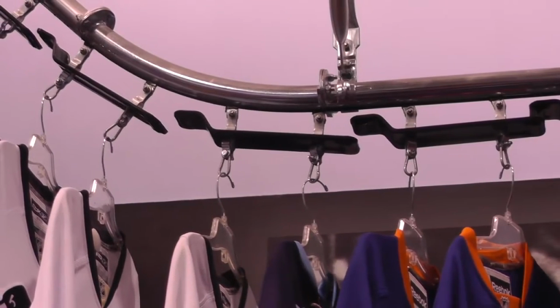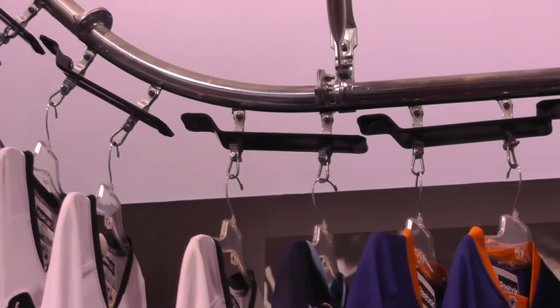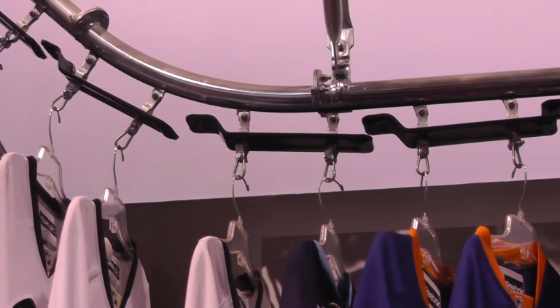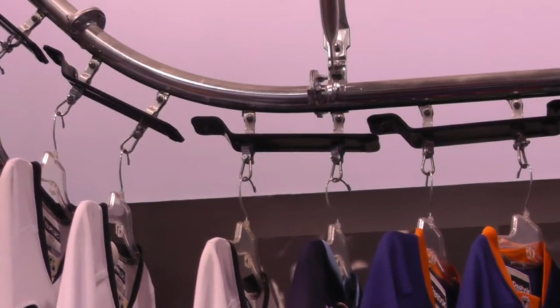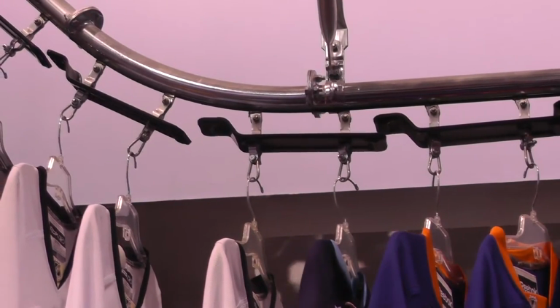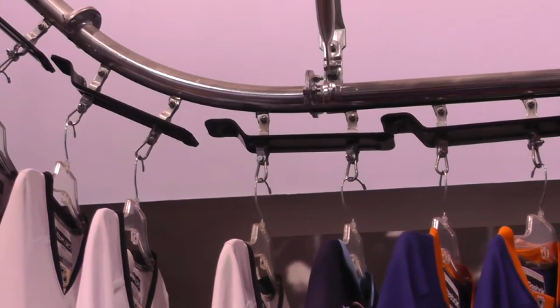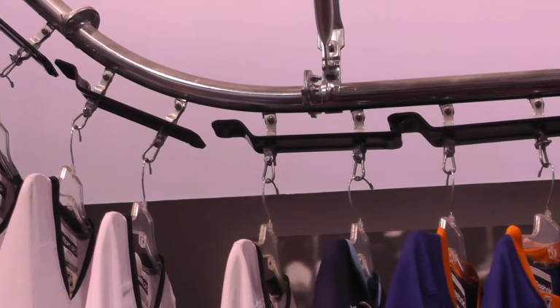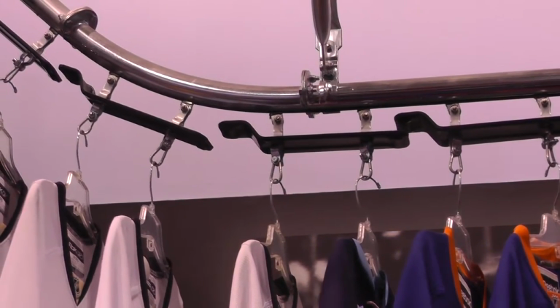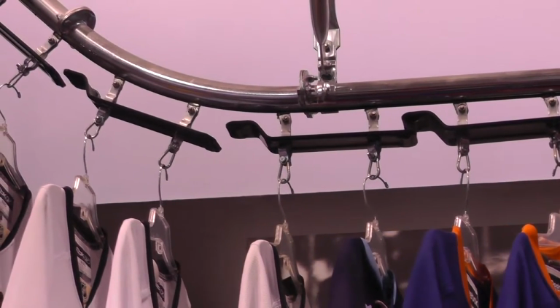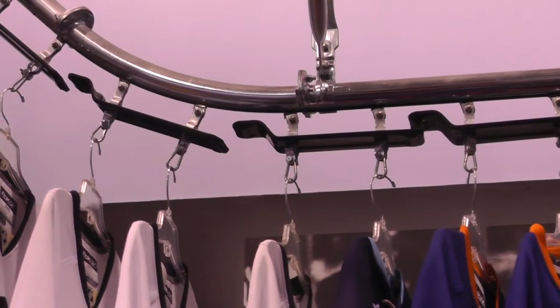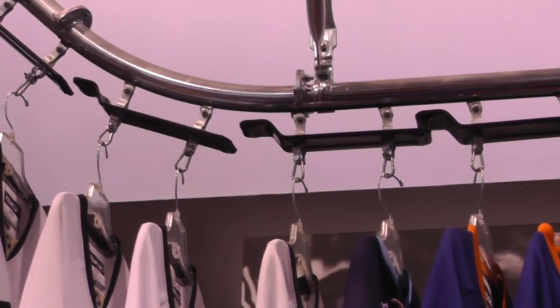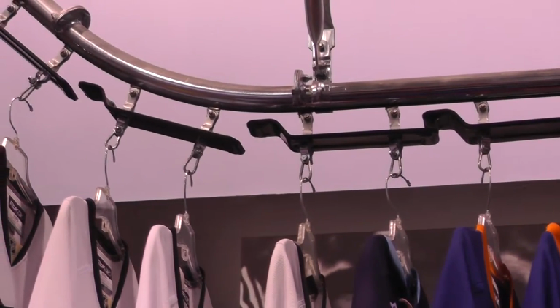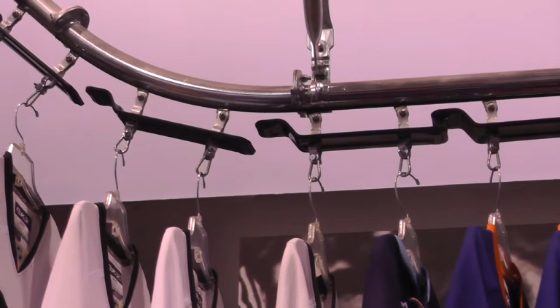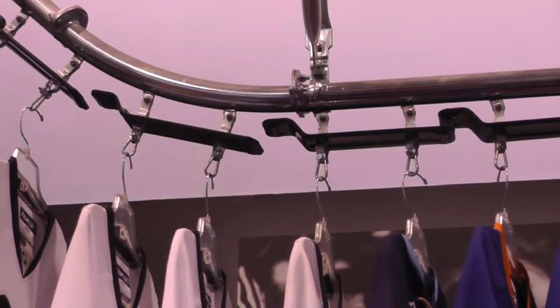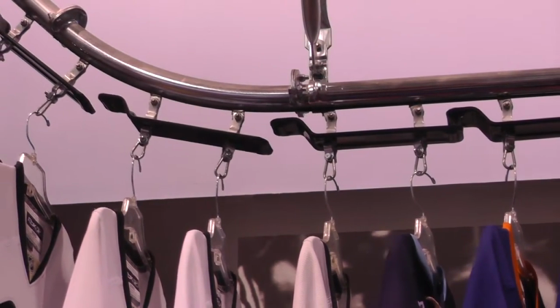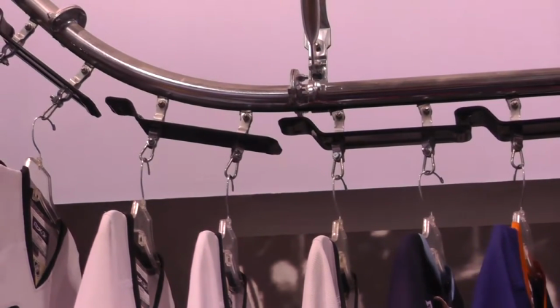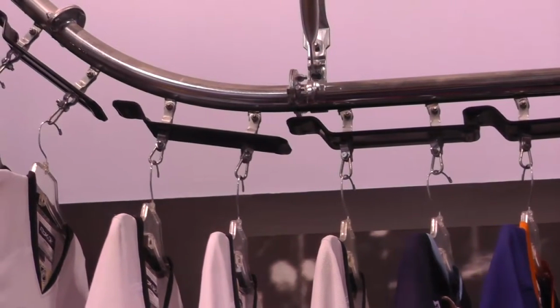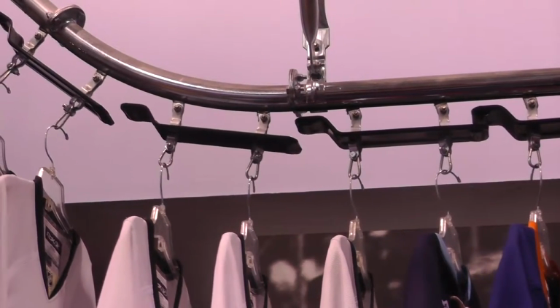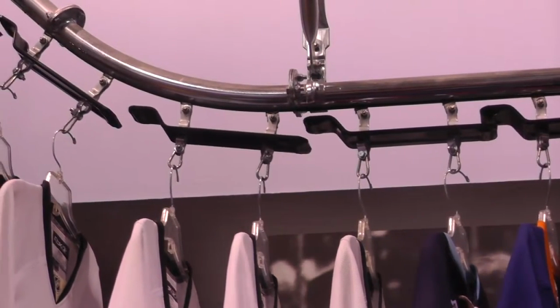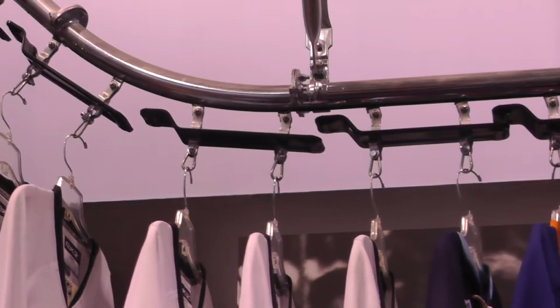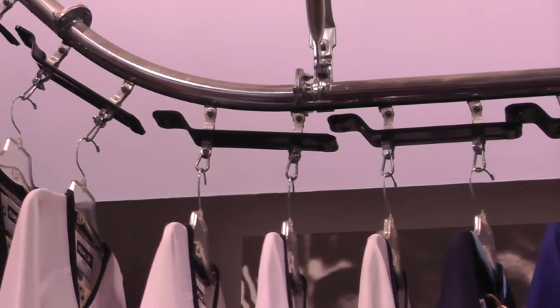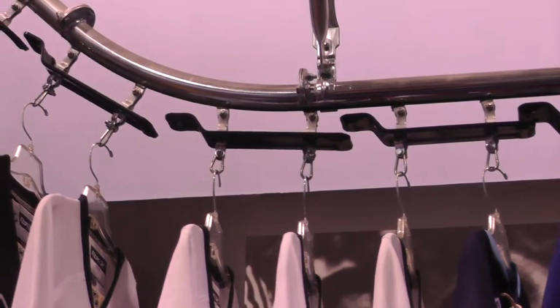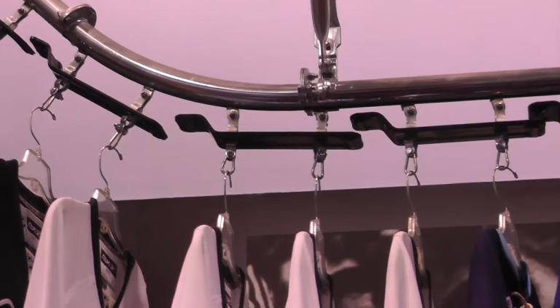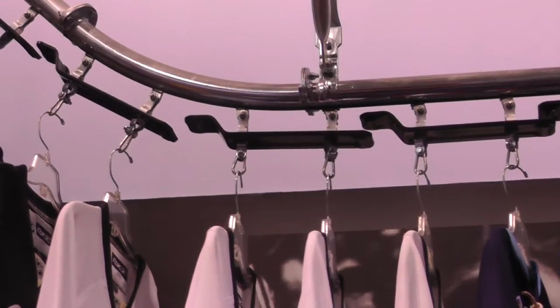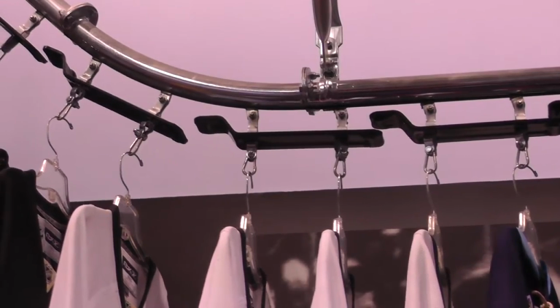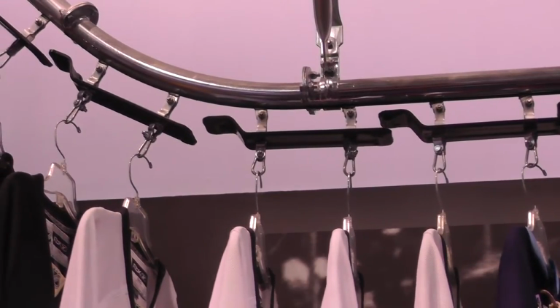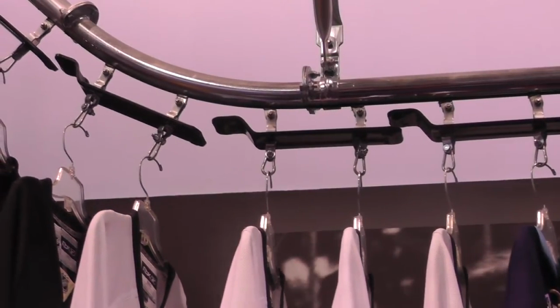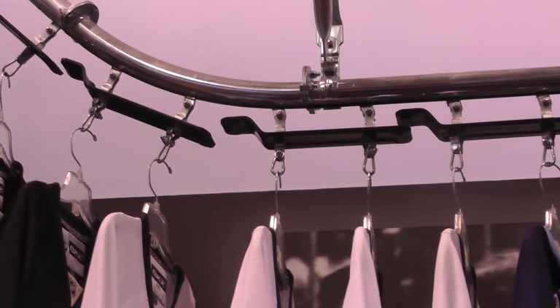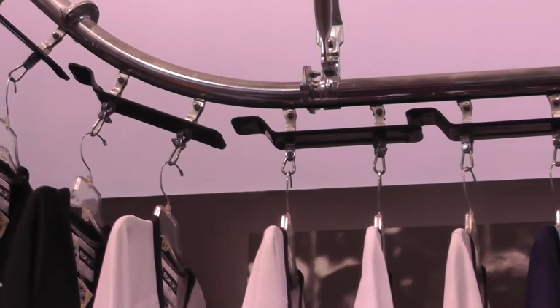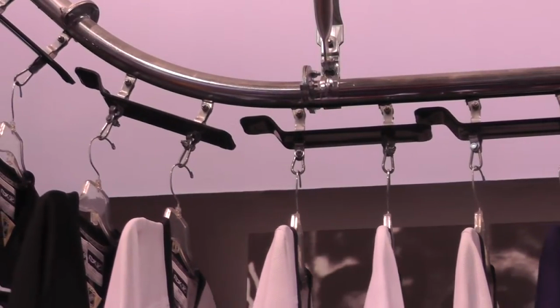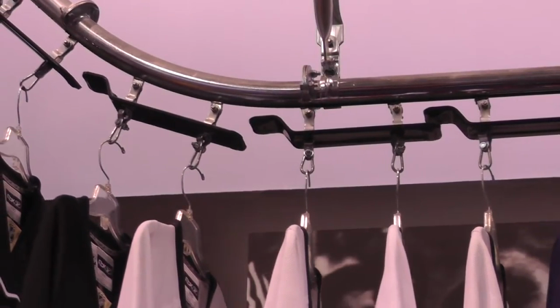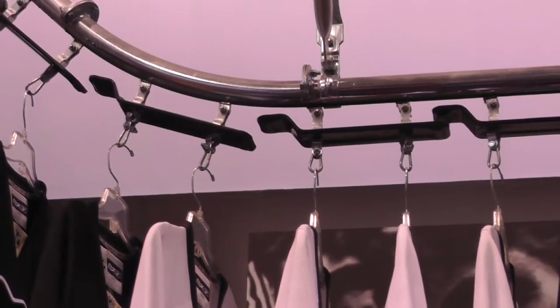Dust trays are used for this type of garment handling application to protect clothing from possible debris from the moving chain.